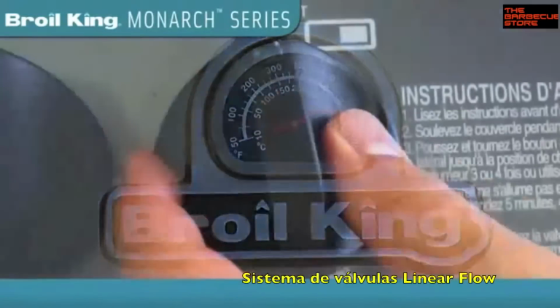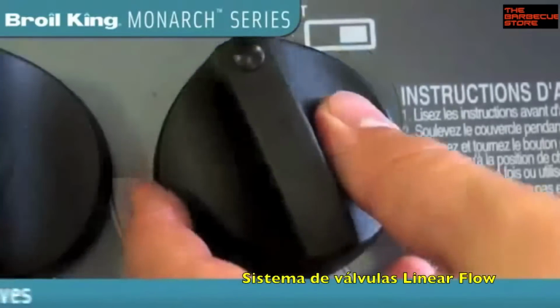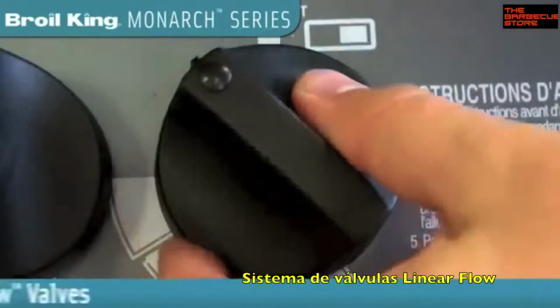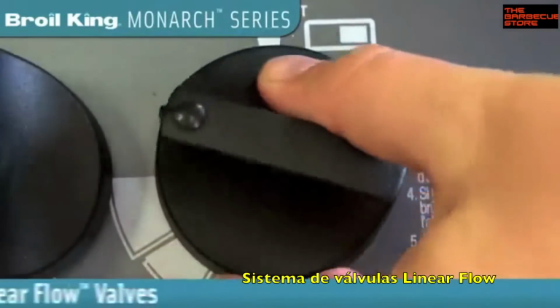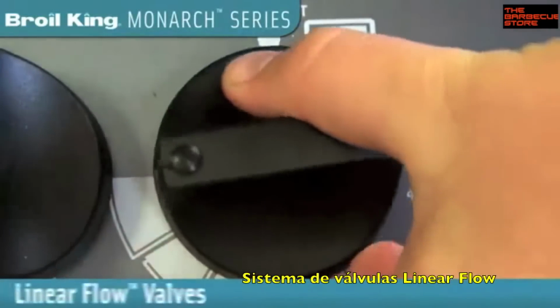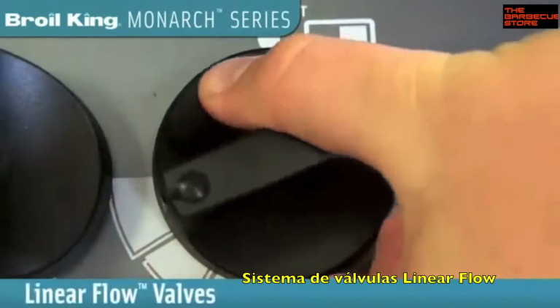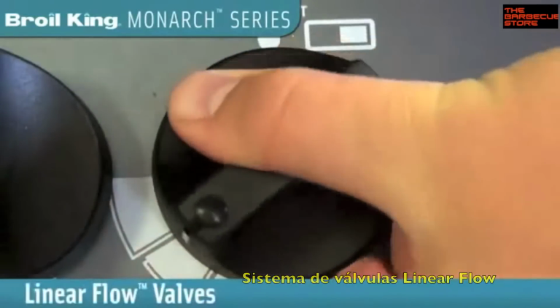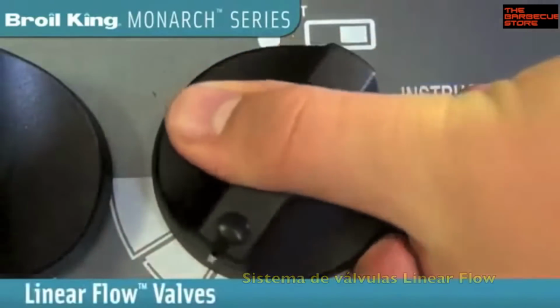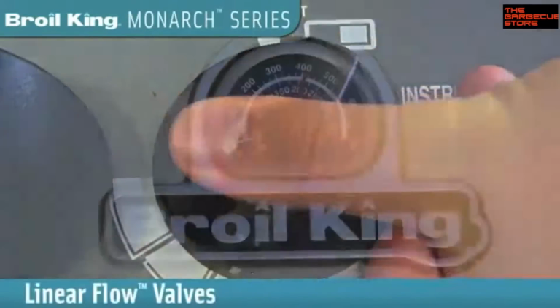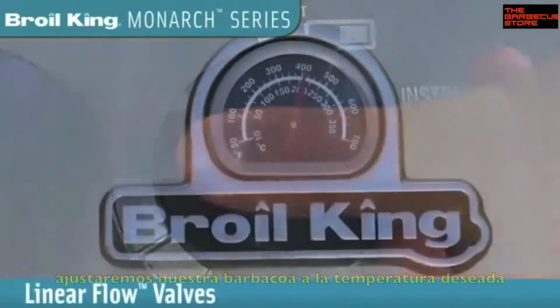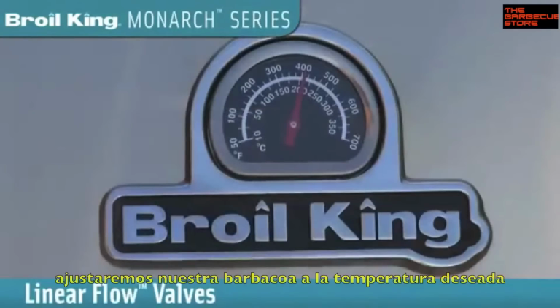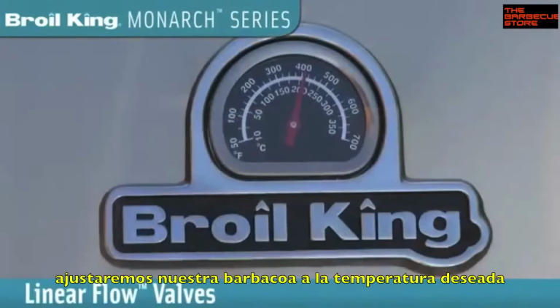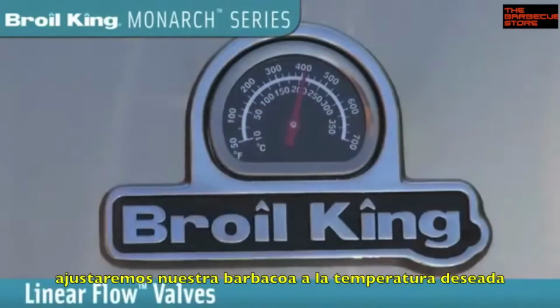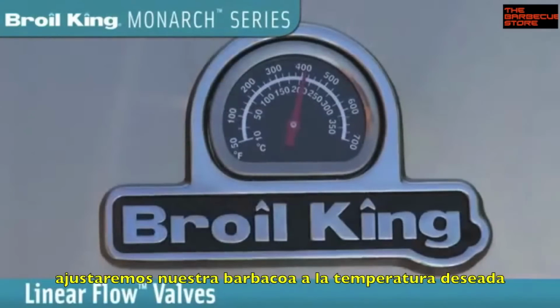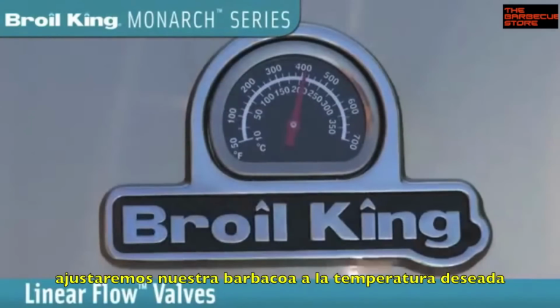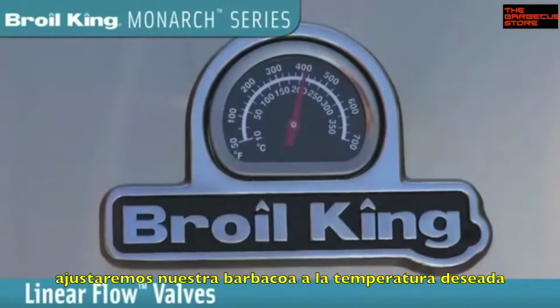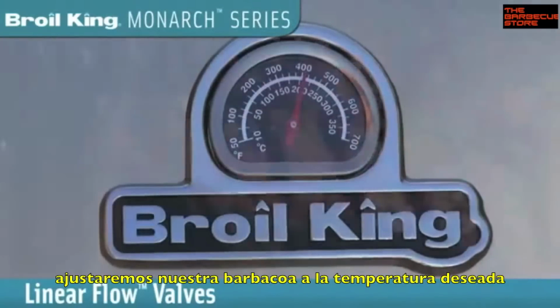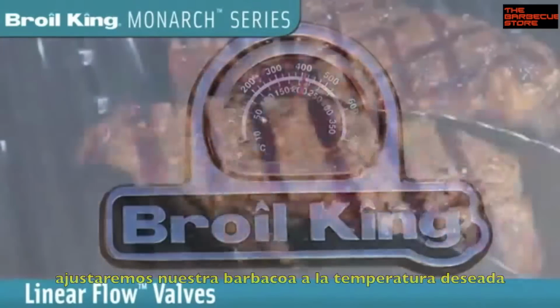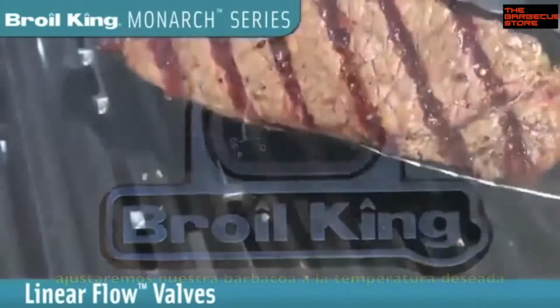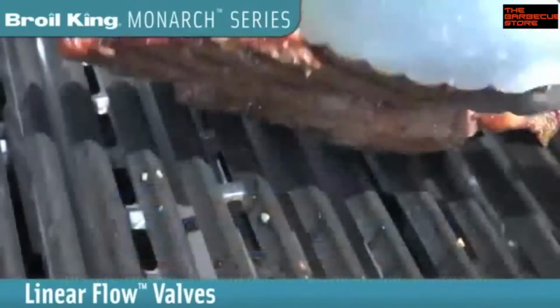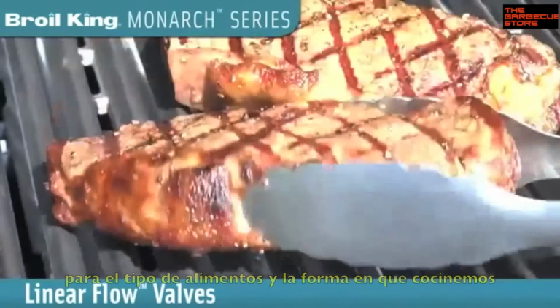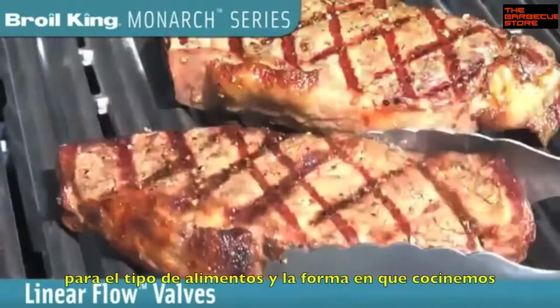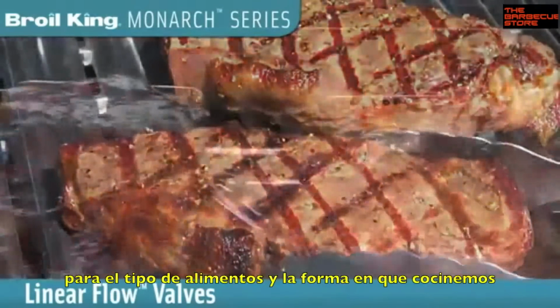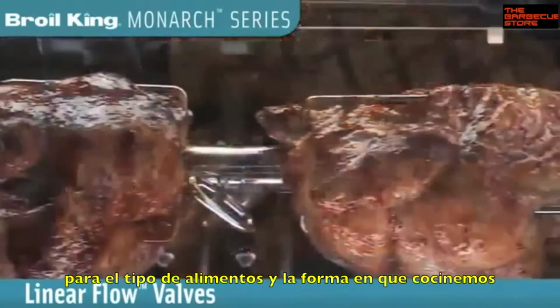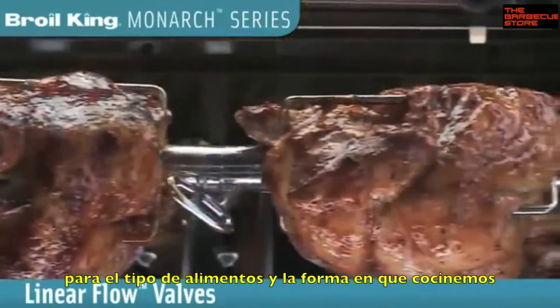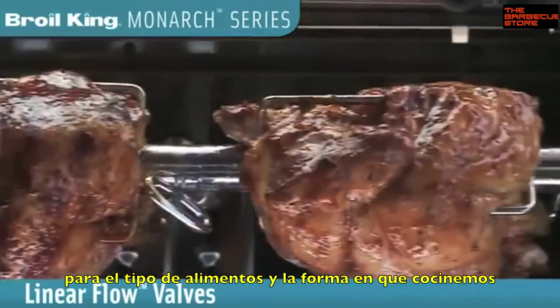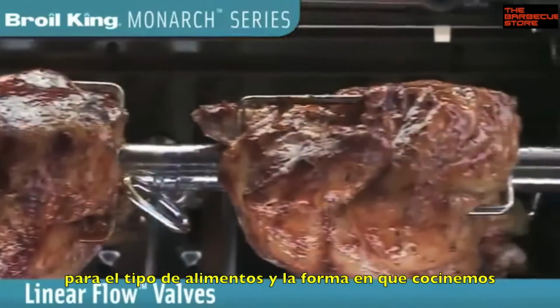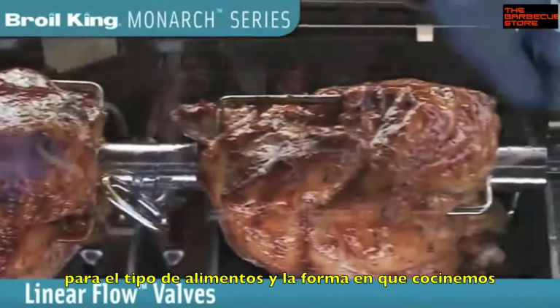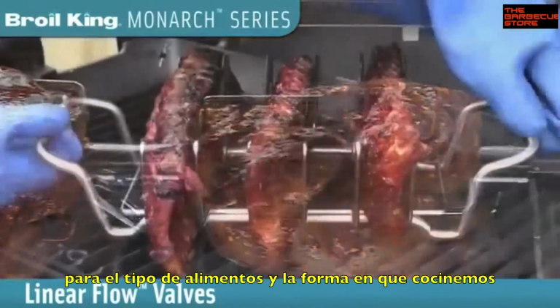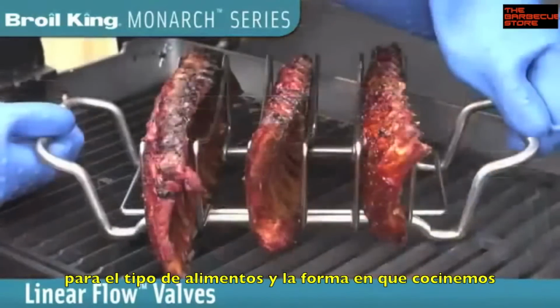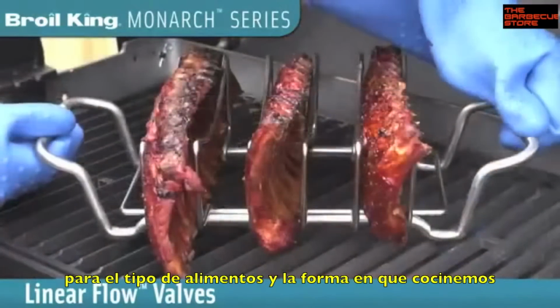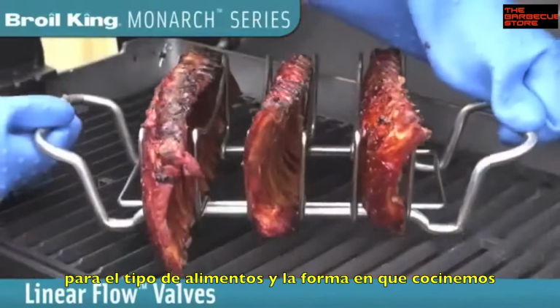Linear flow valves allow you to set your grill to the perfect temperature for searing, roasting, or slow cooking.